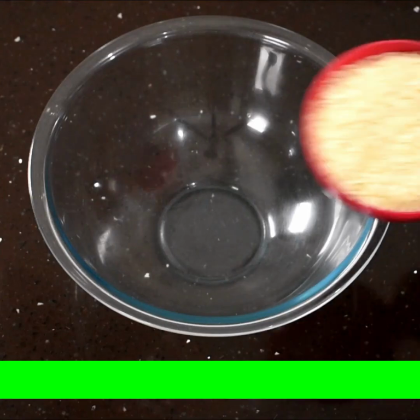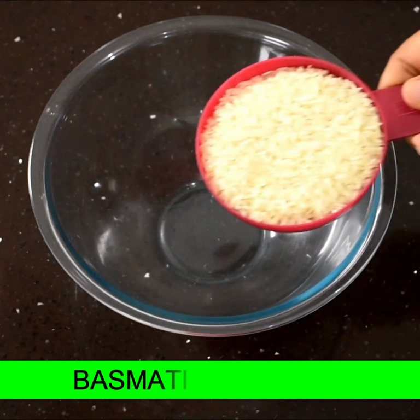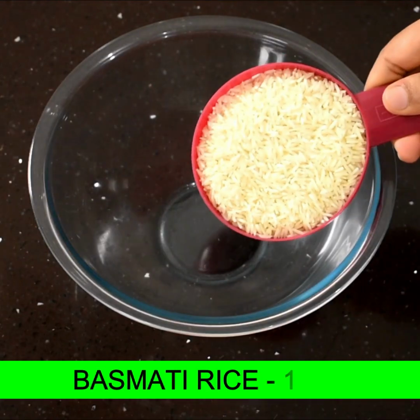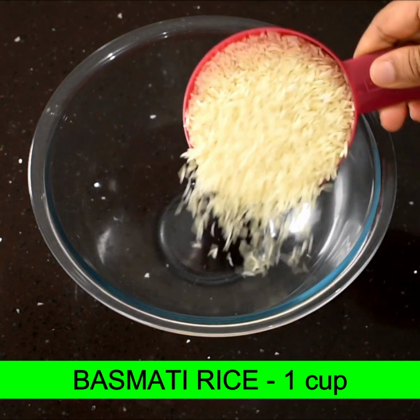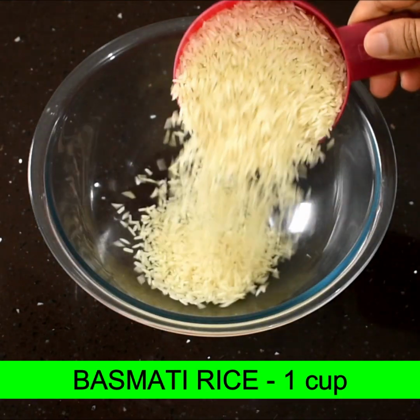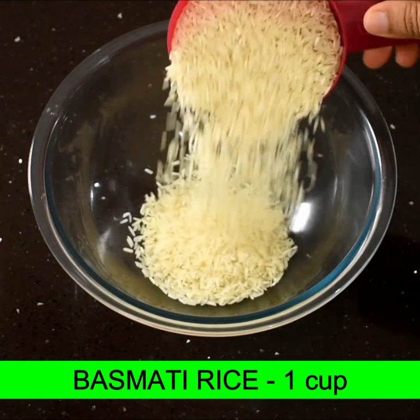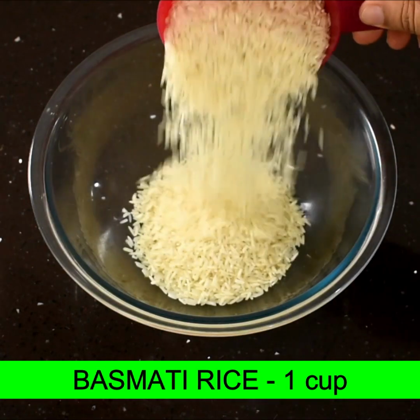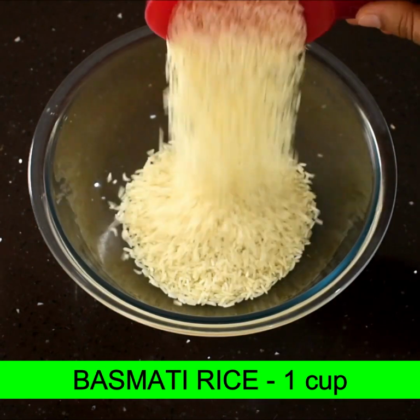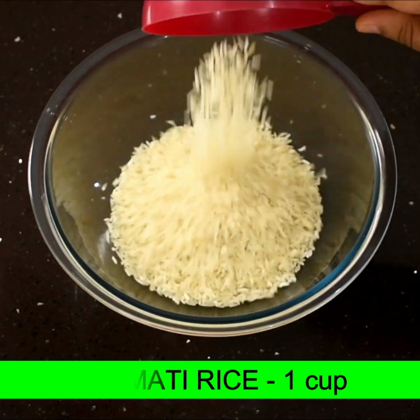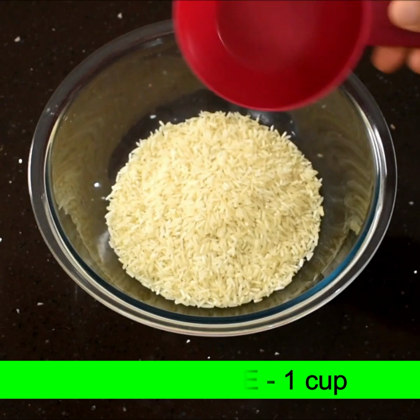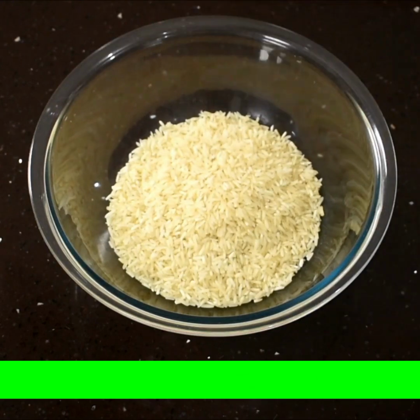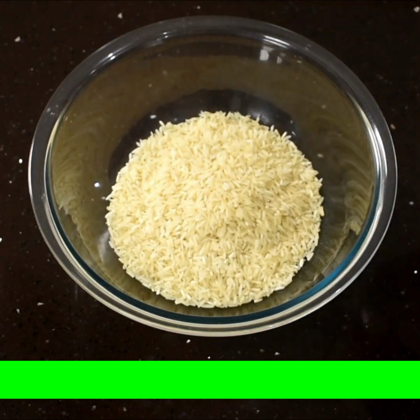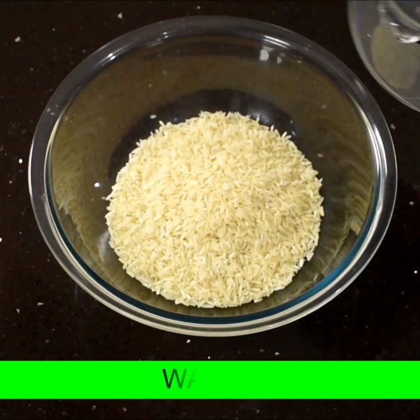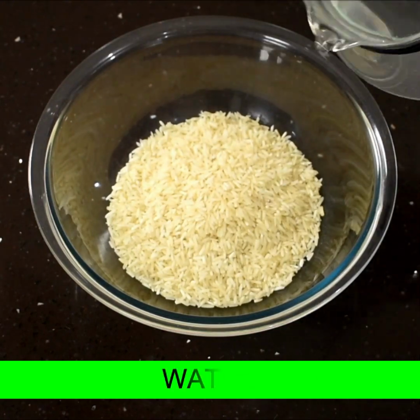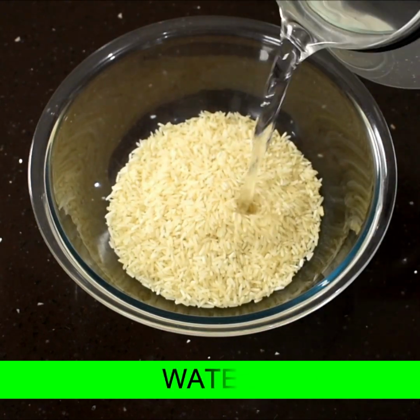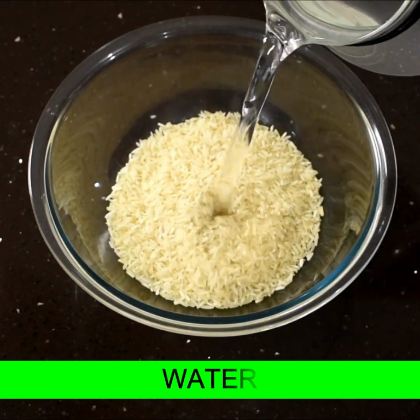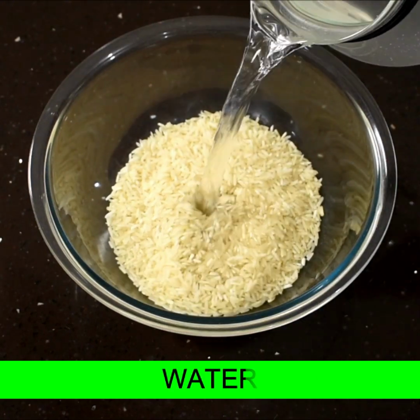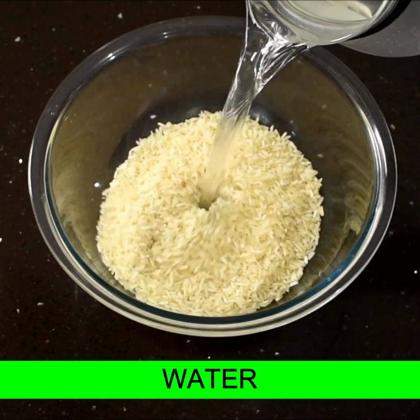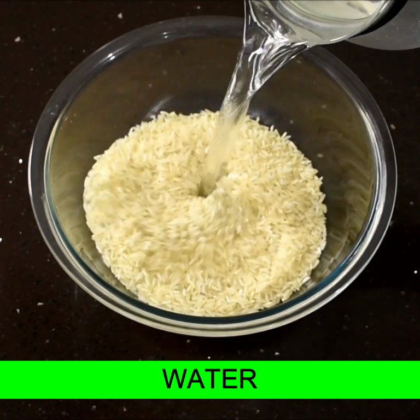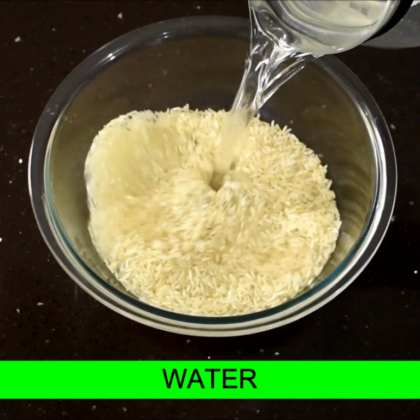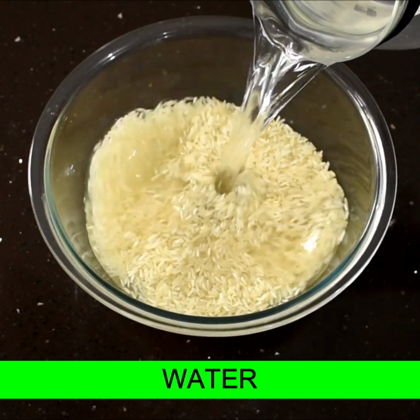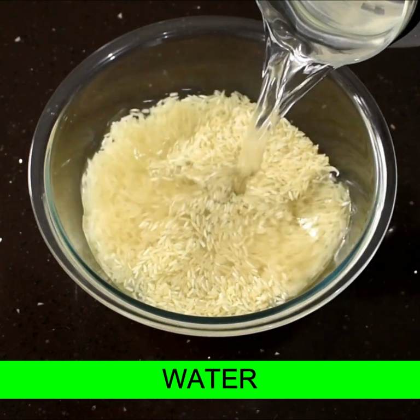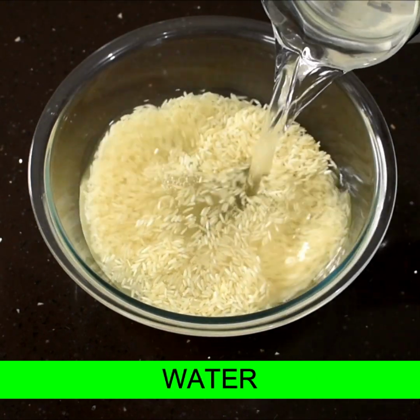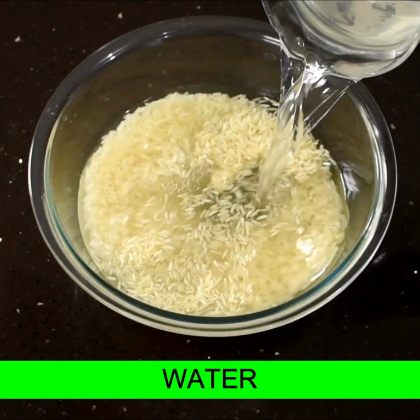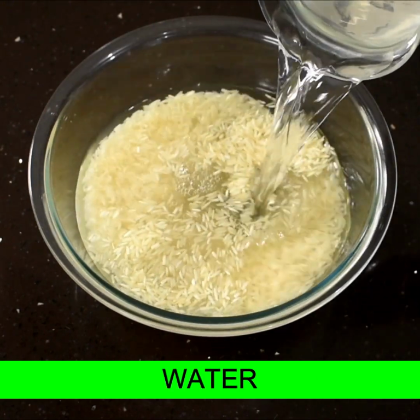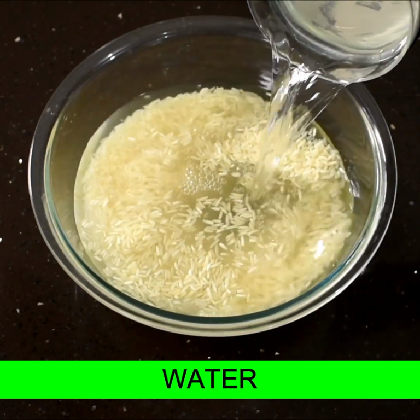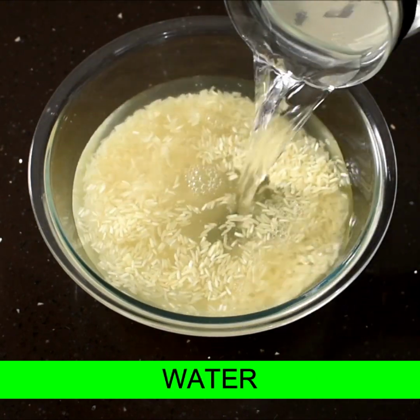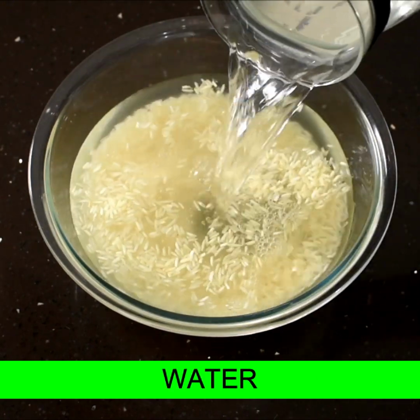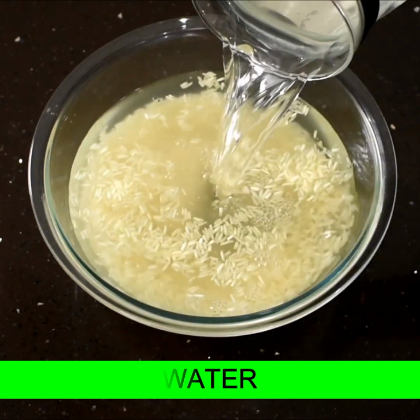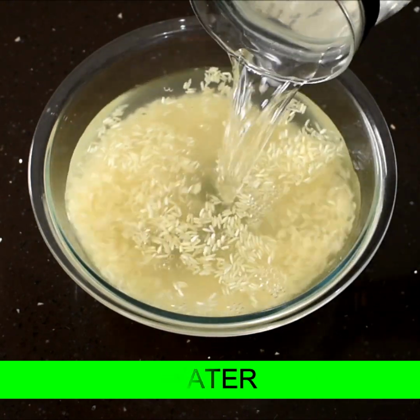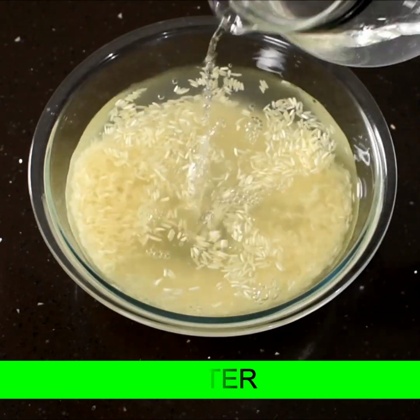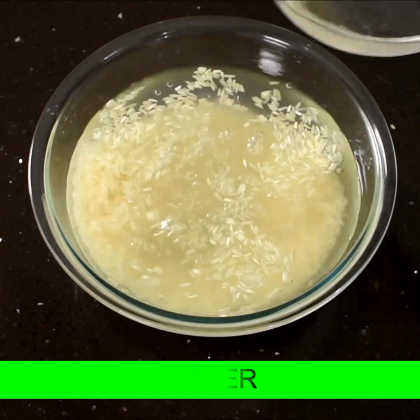First of all, the rice is 1 cup of rice. The rice soaks for 15-20 minutes.